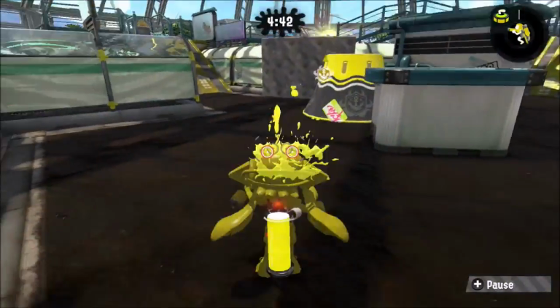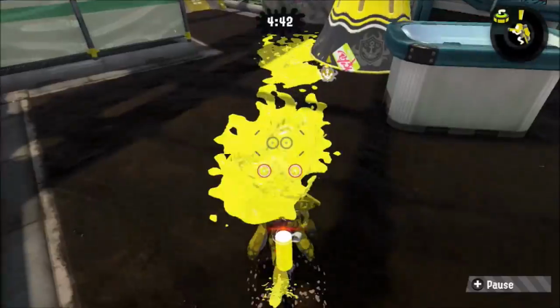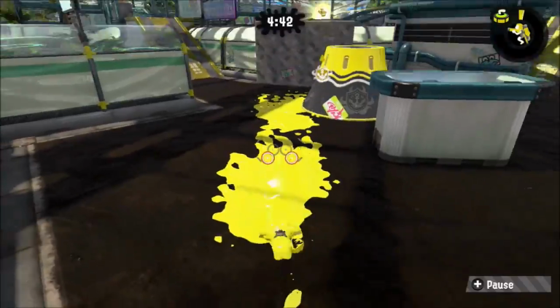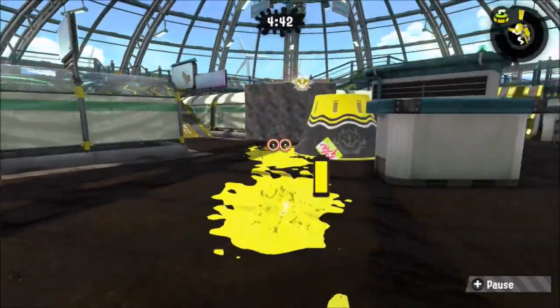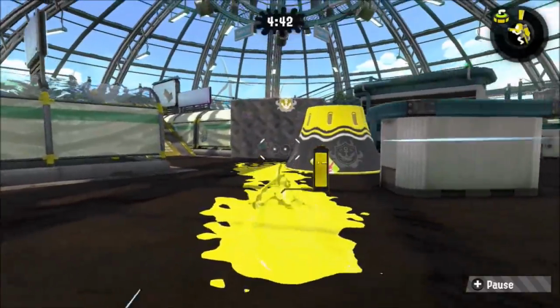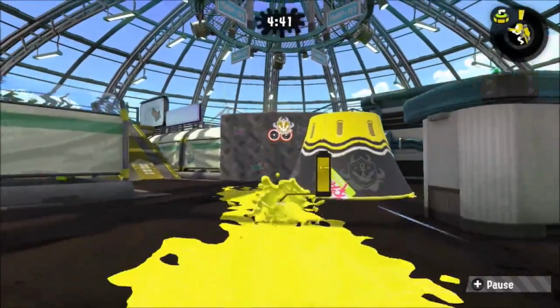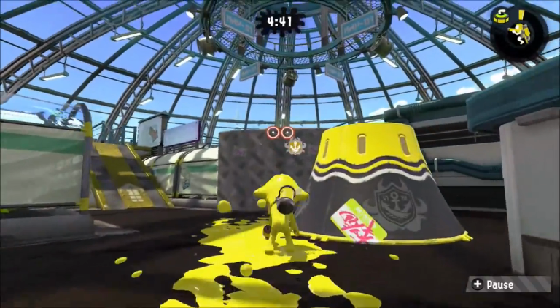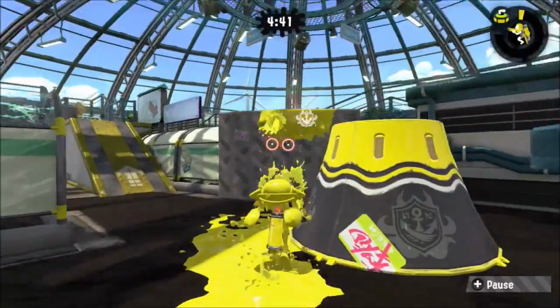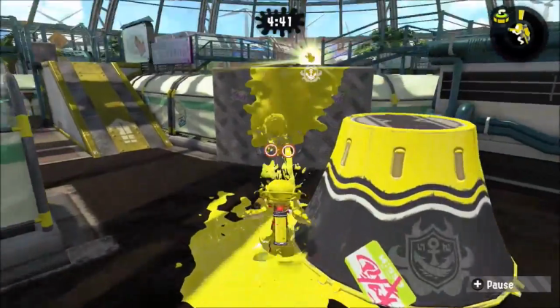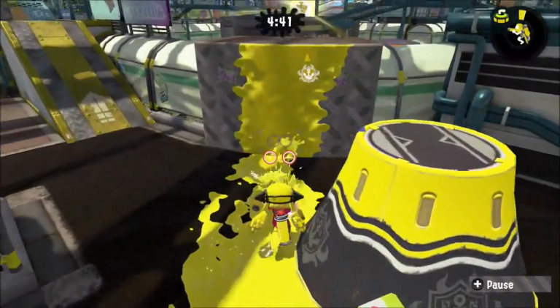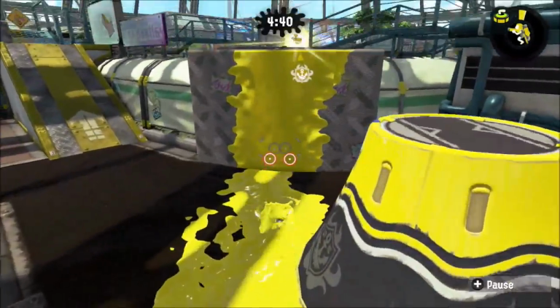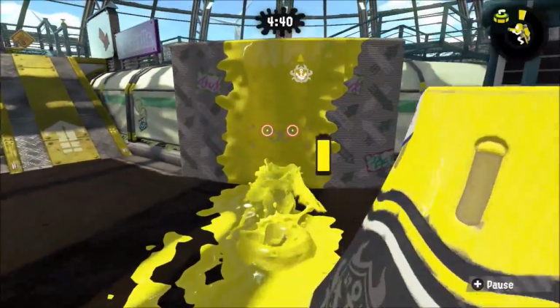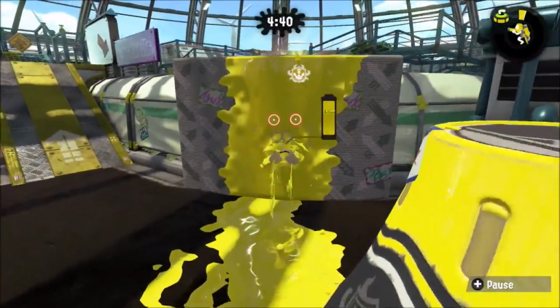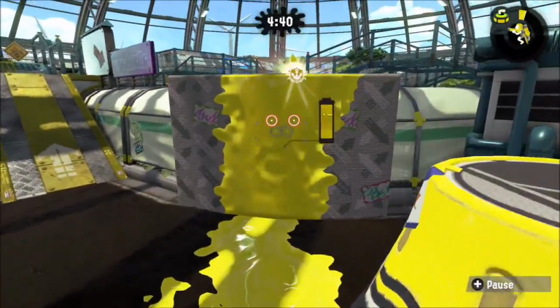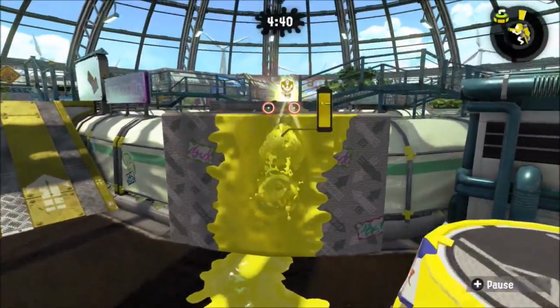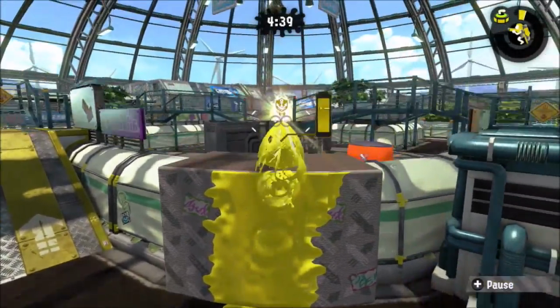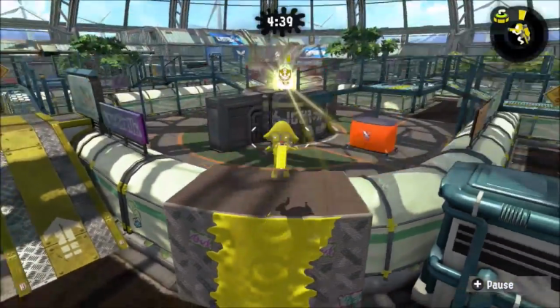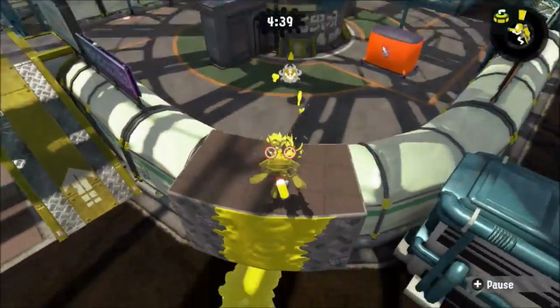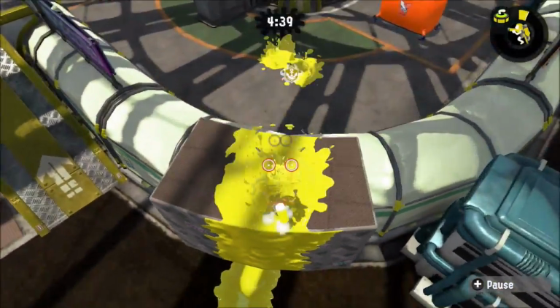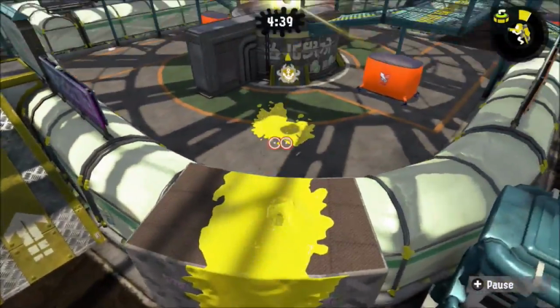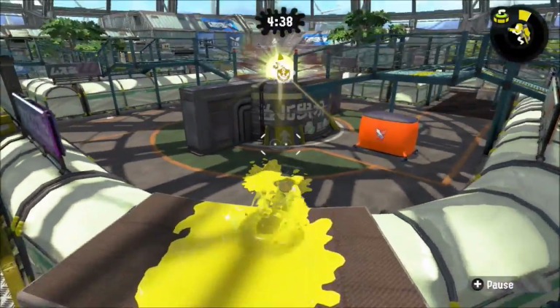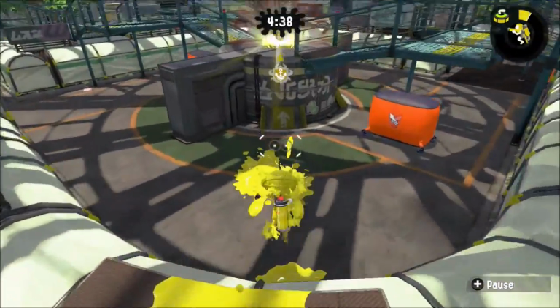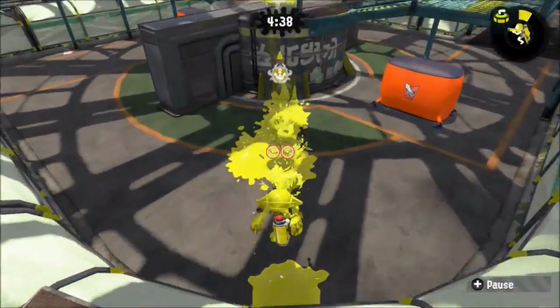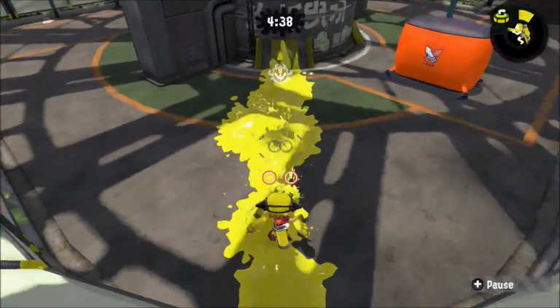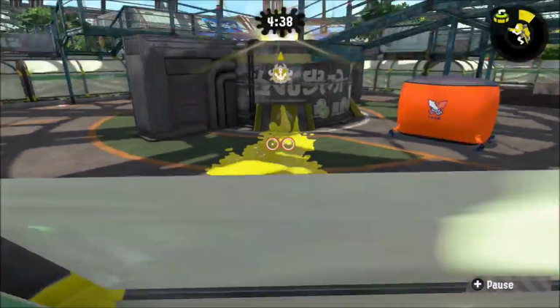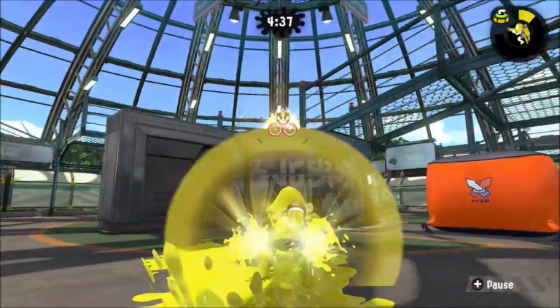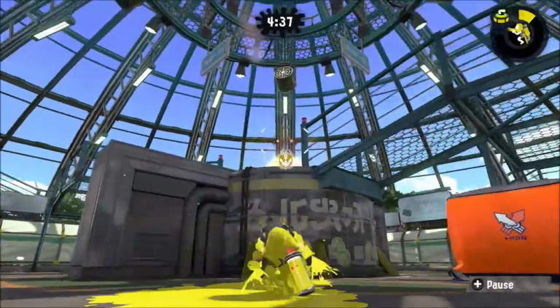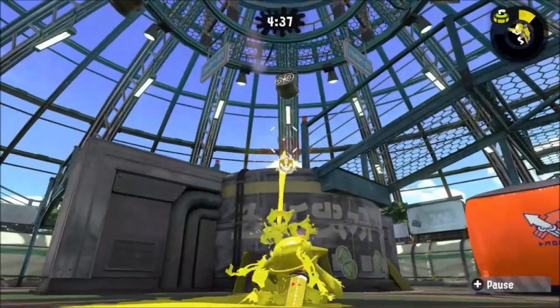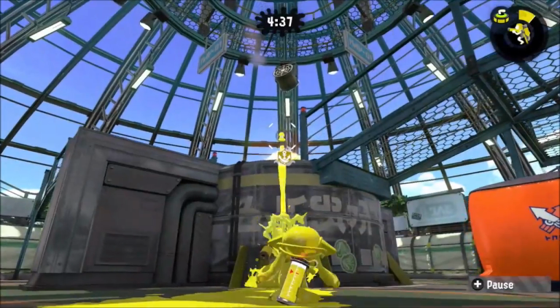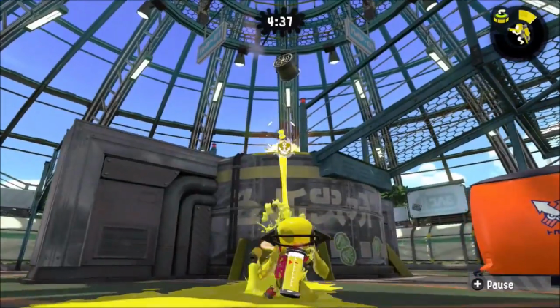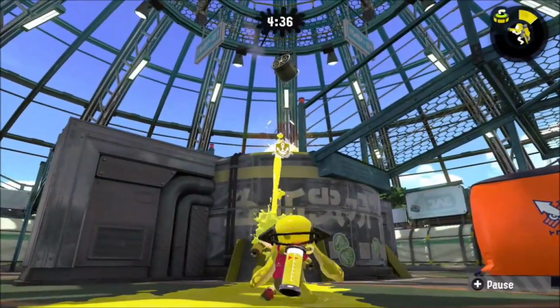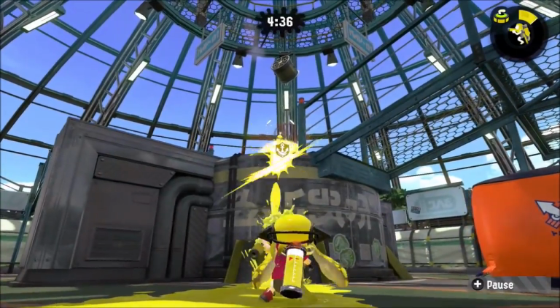First, if you use a short to mid-range weapon, go directly to the Rainmaker and pop it.